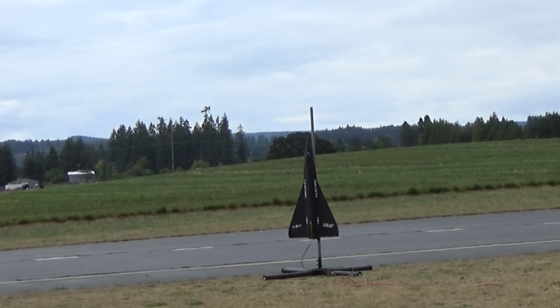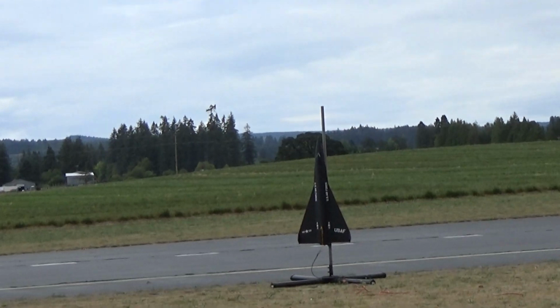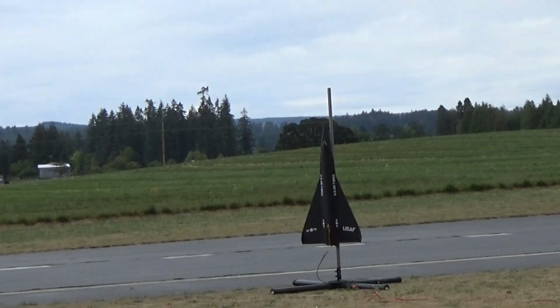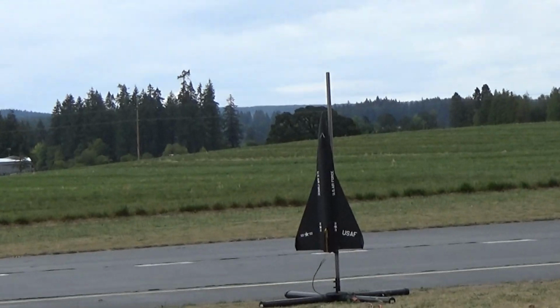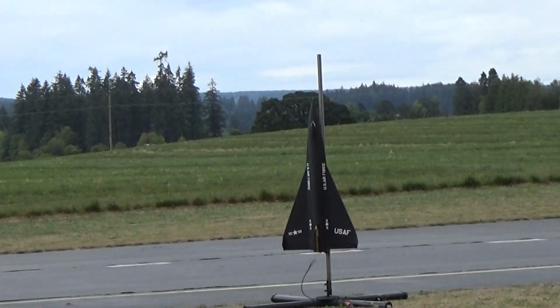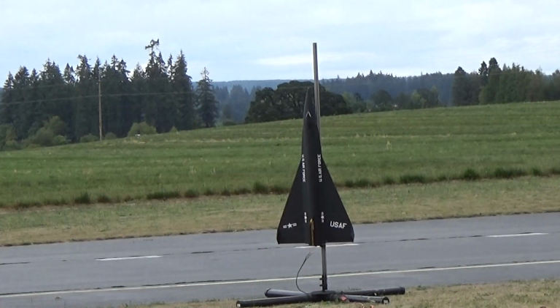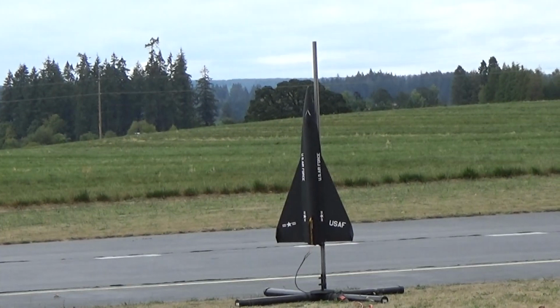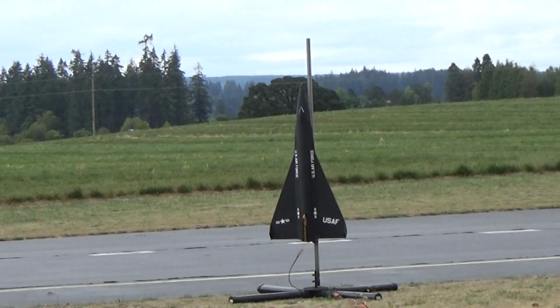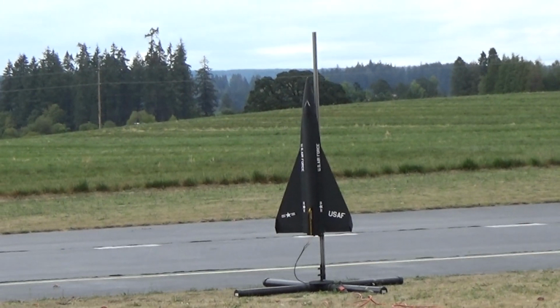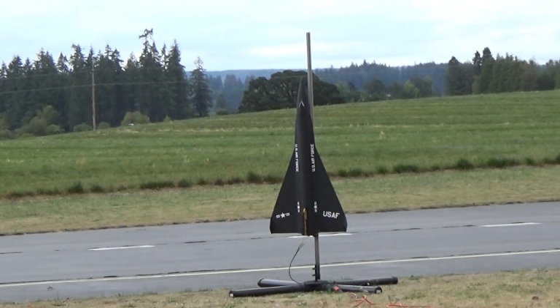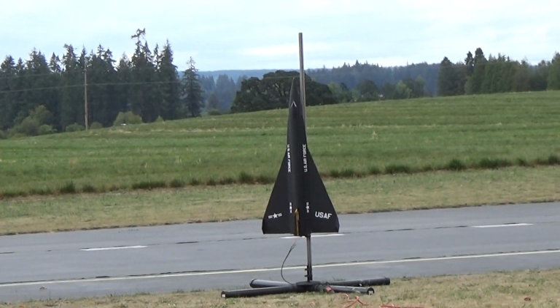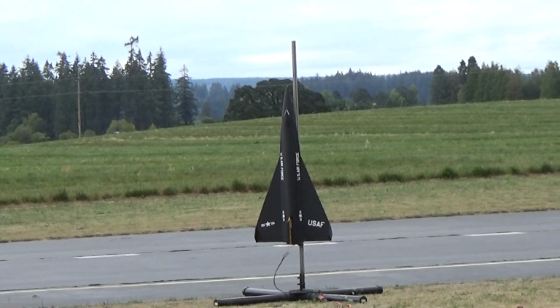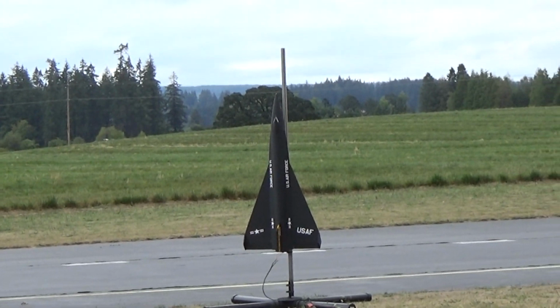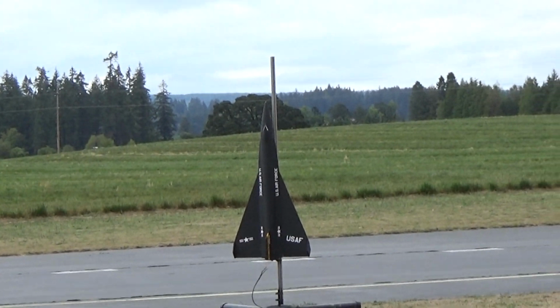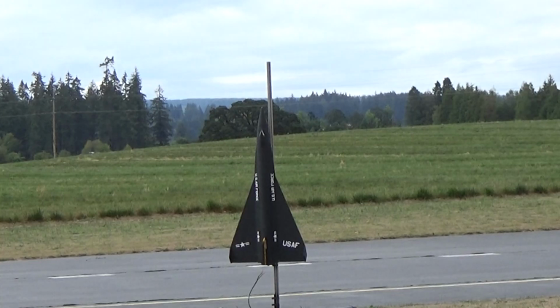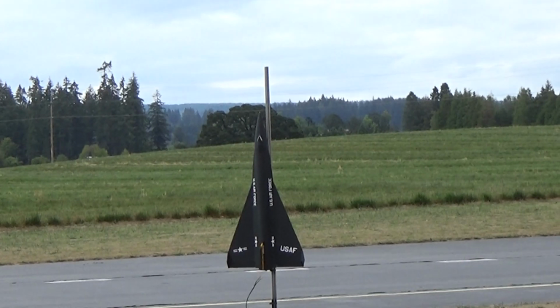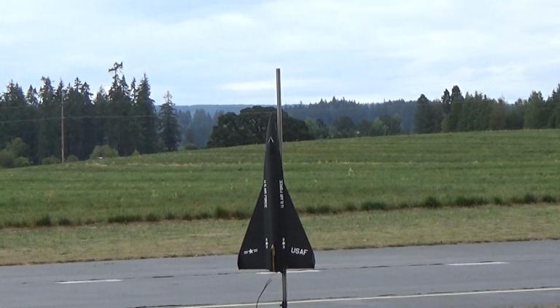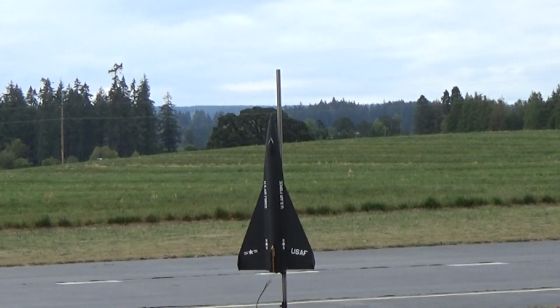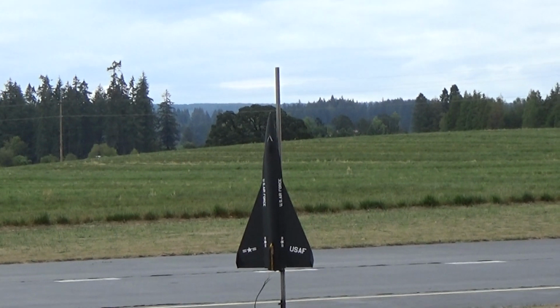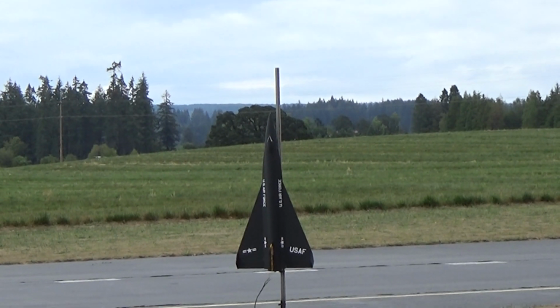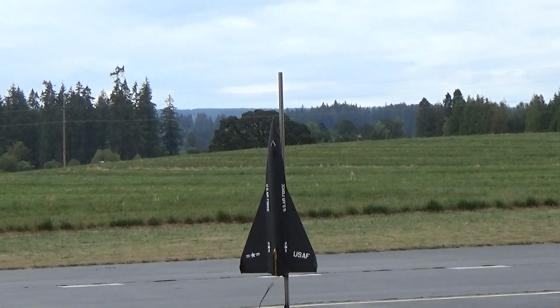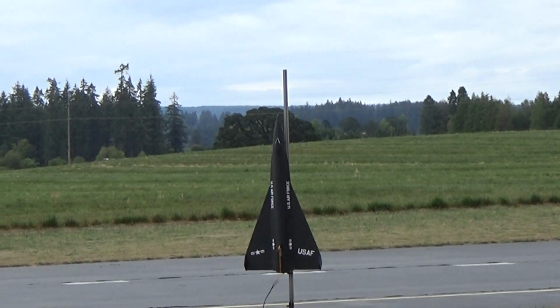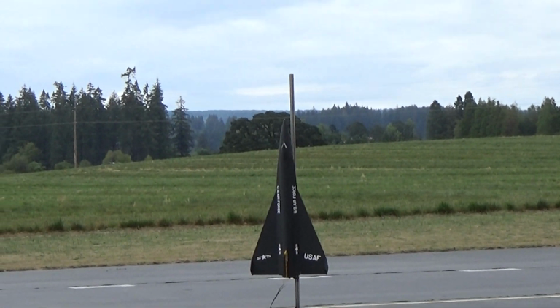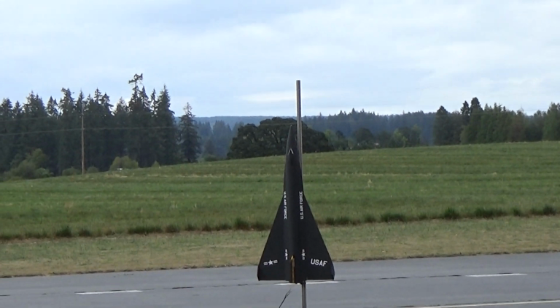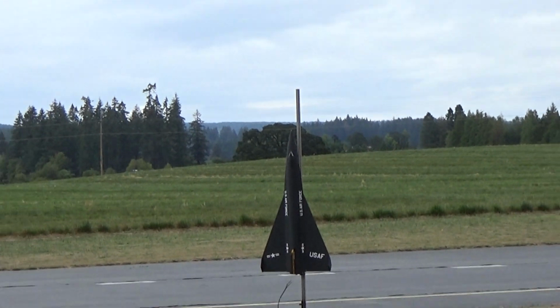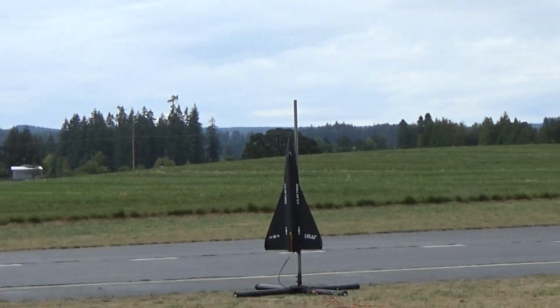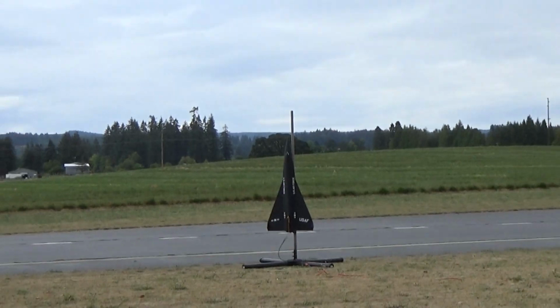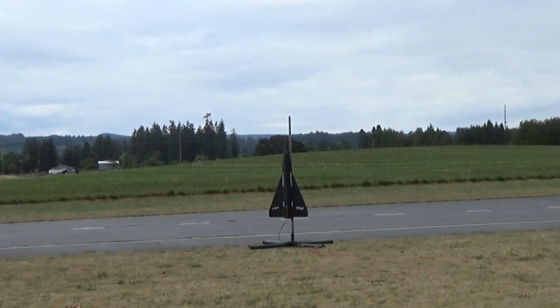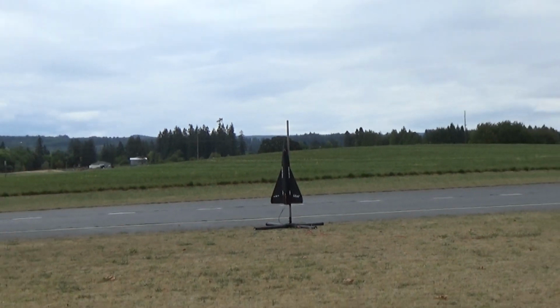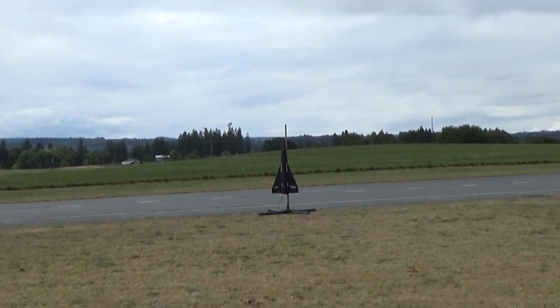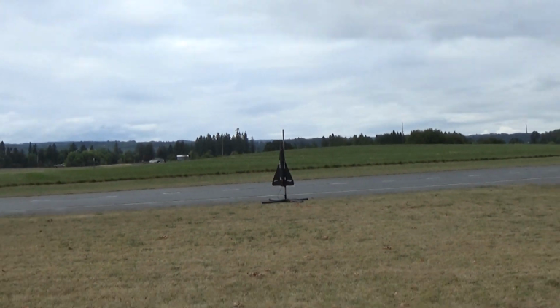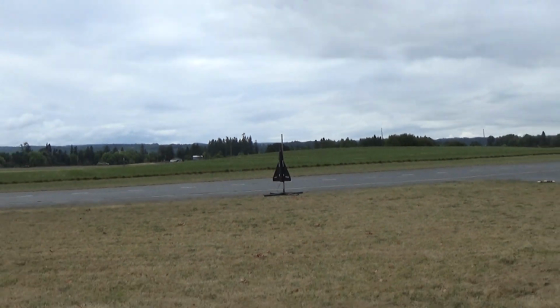Alright, 1/14th scale X-15-3 Delta configuration on an Aerotech F-32.